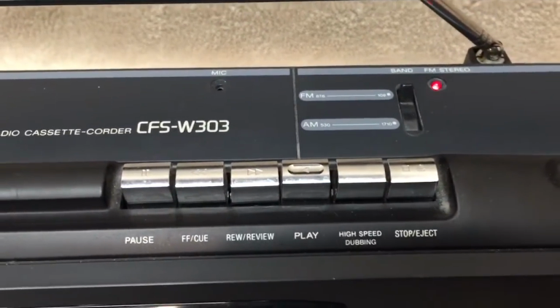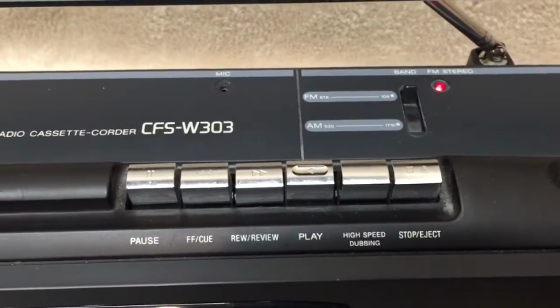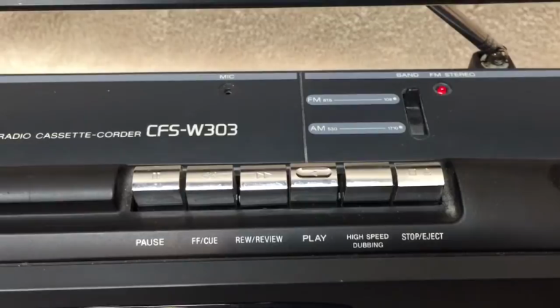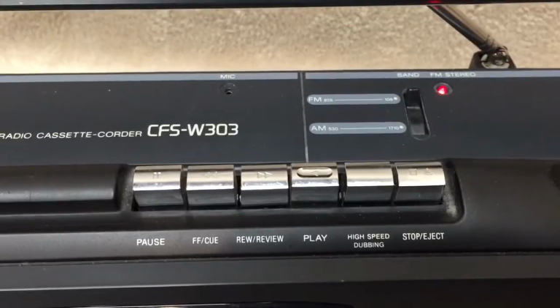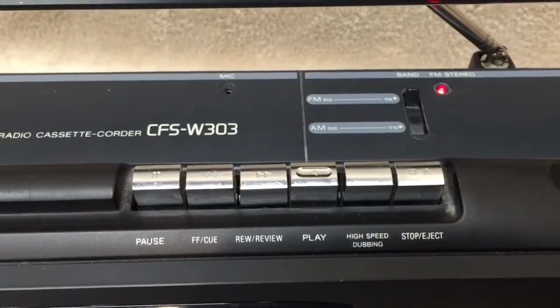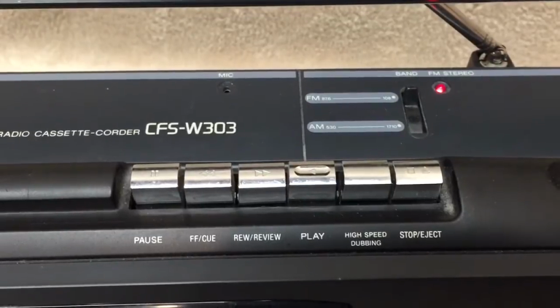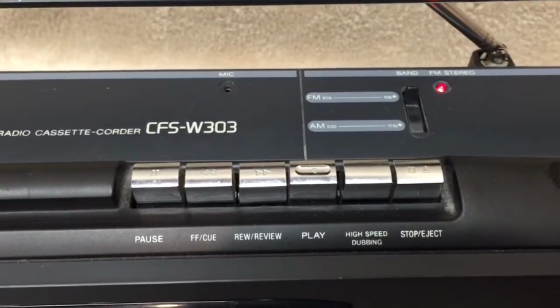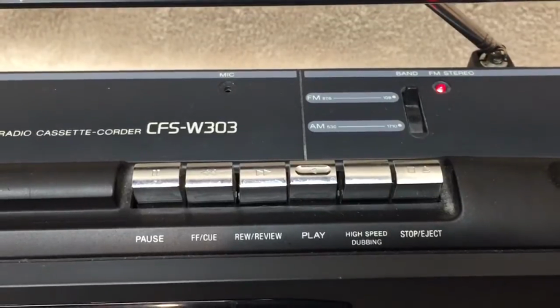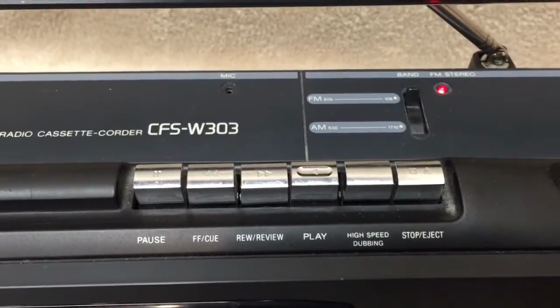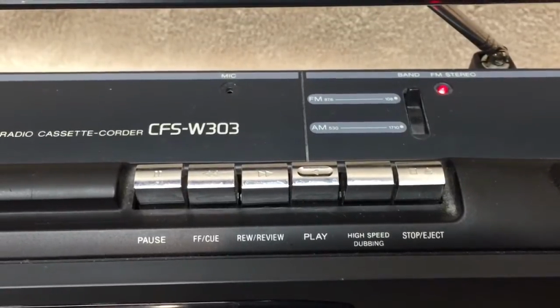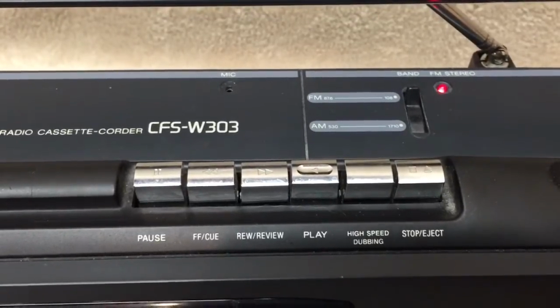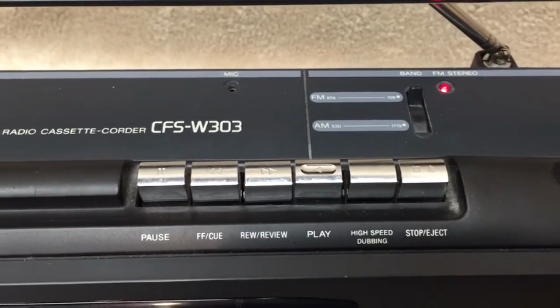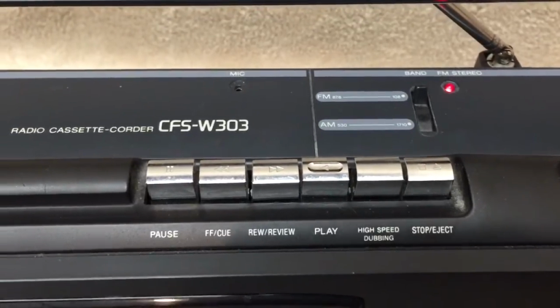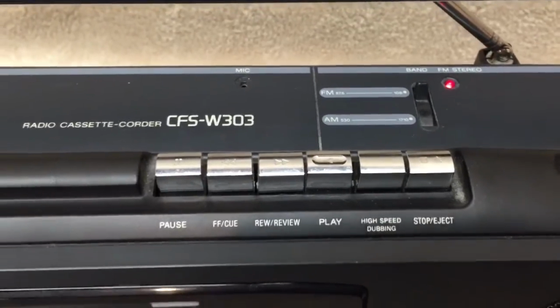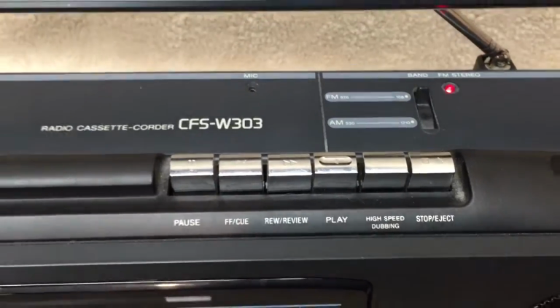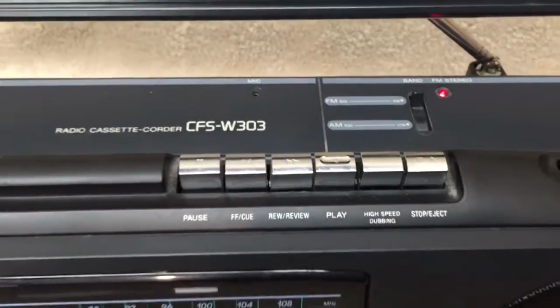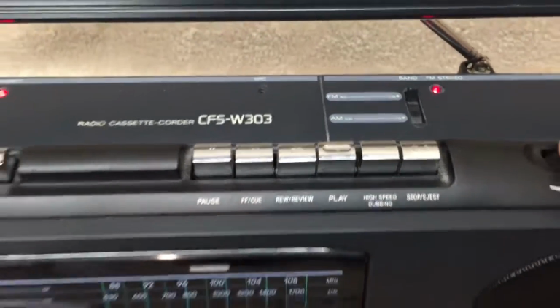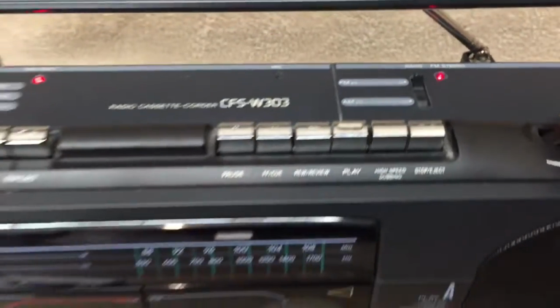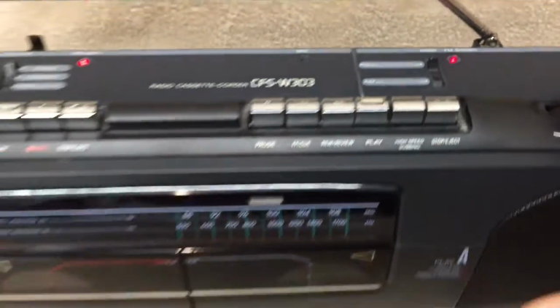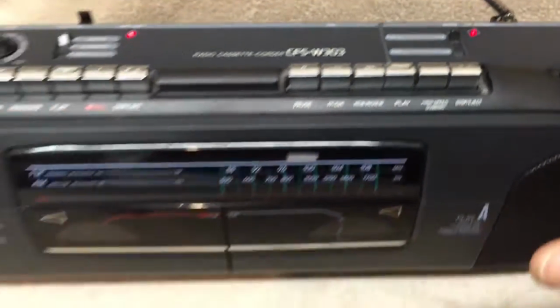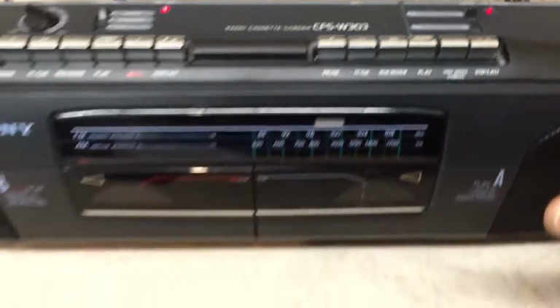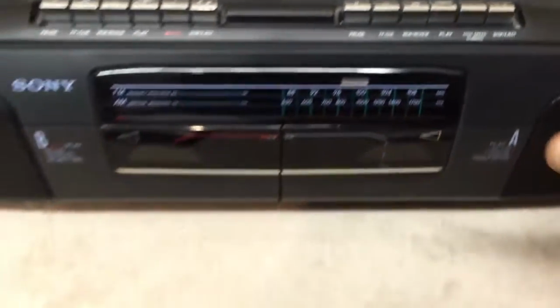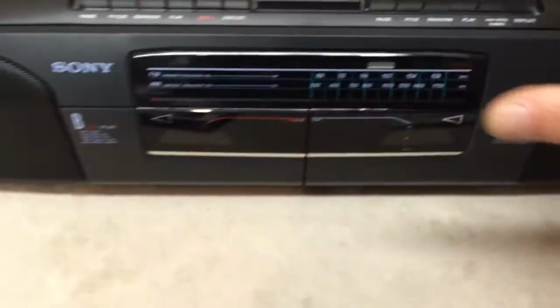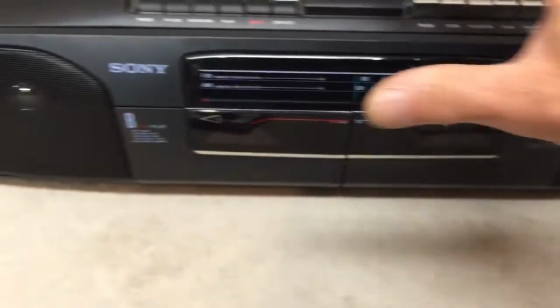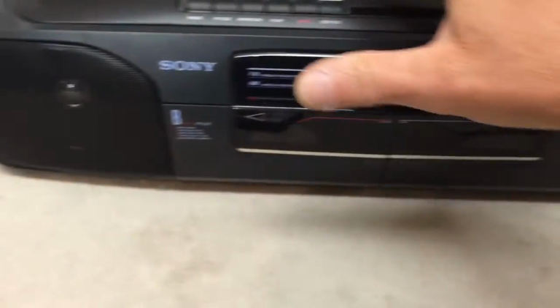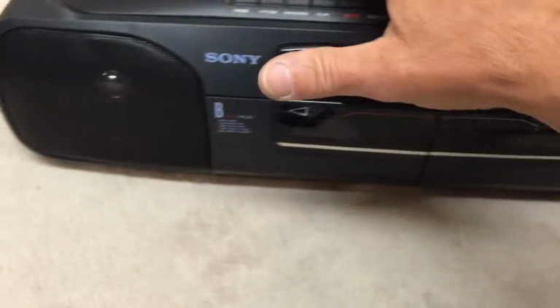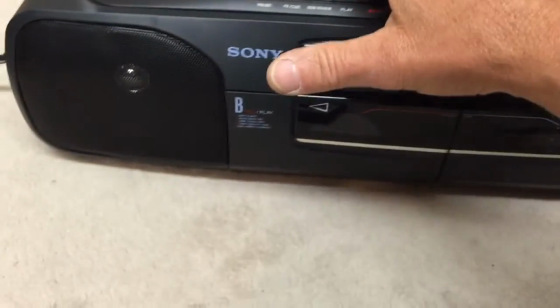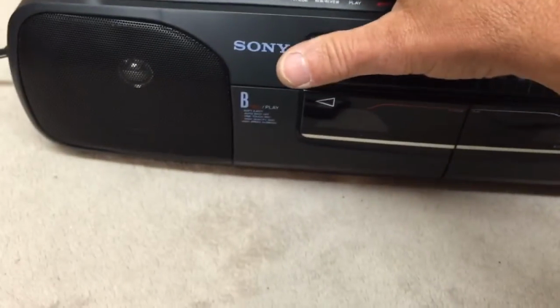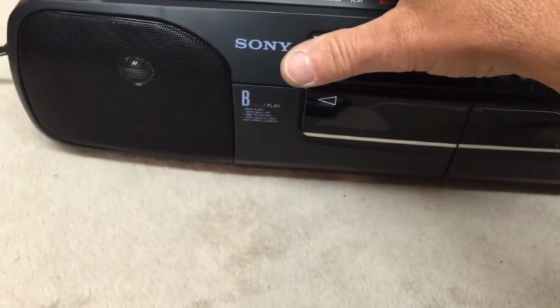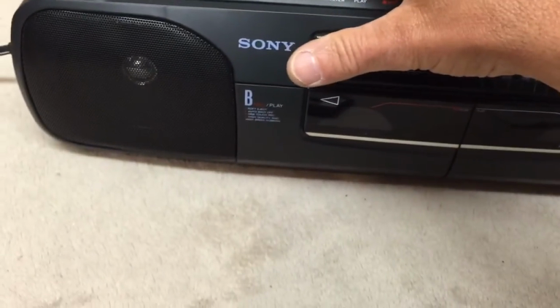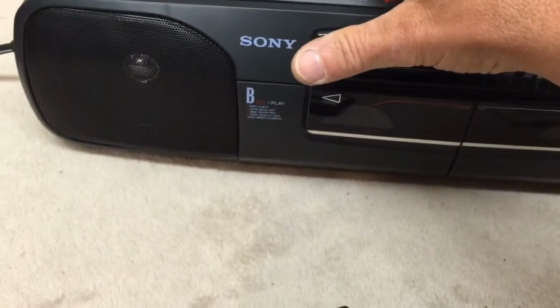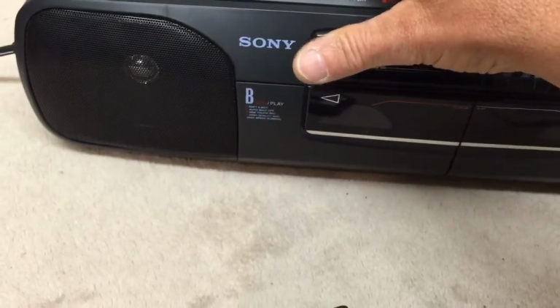The next move is yours. Get here now and save on all the looks and brands you want. JCPenney — when it fits you.